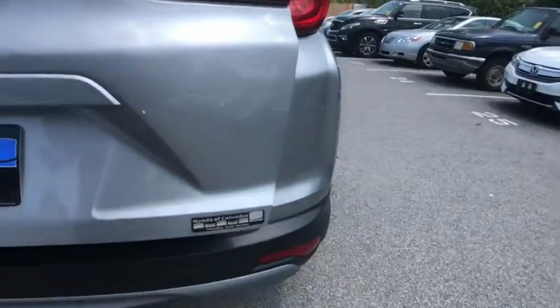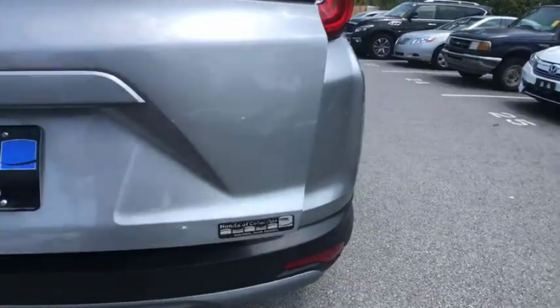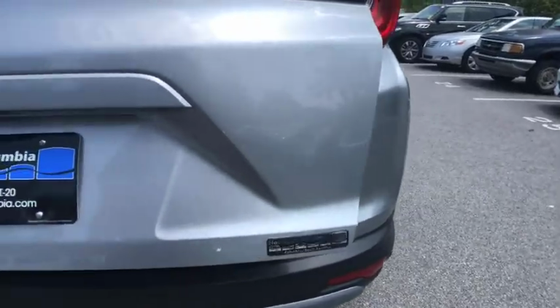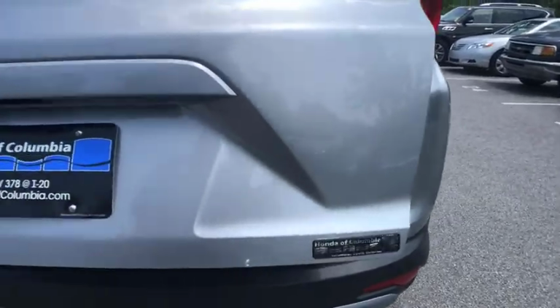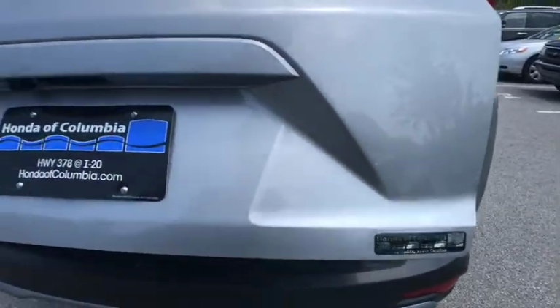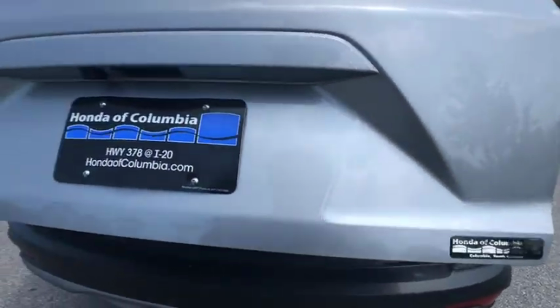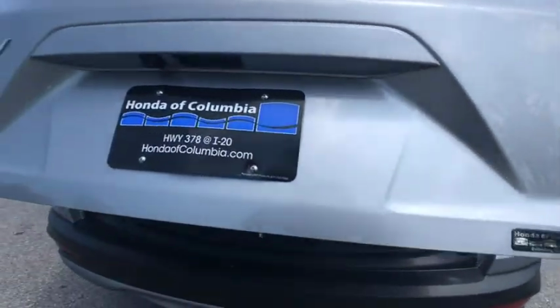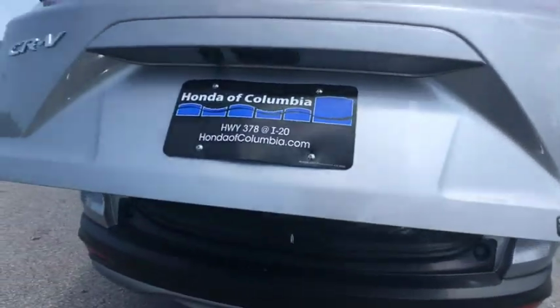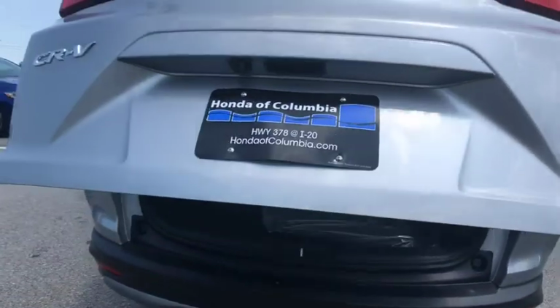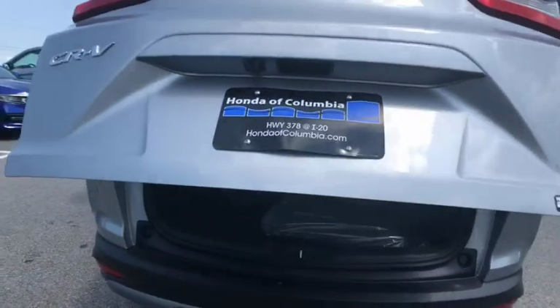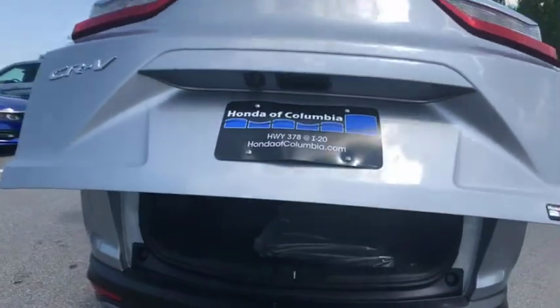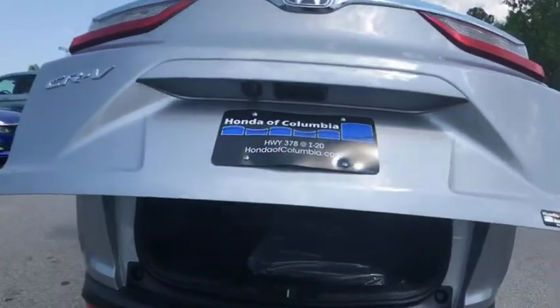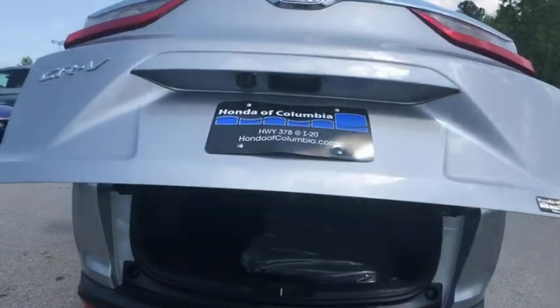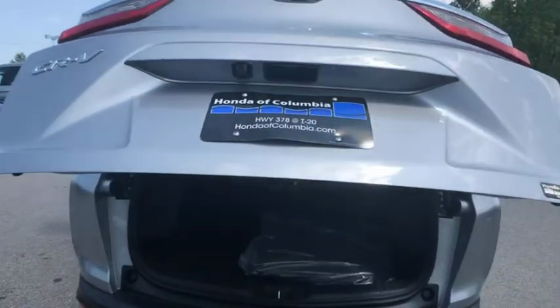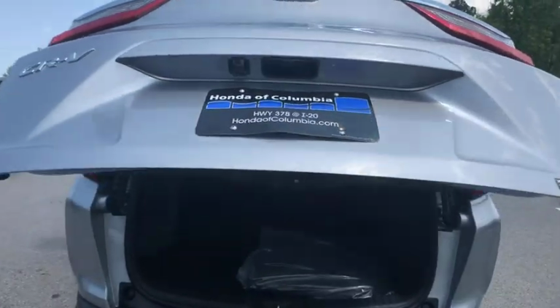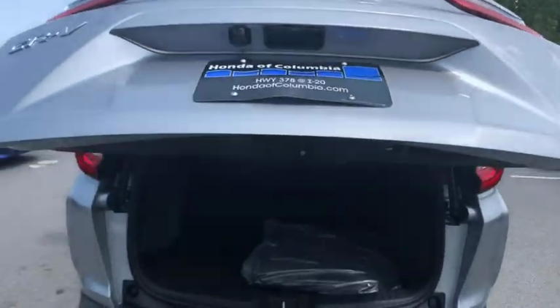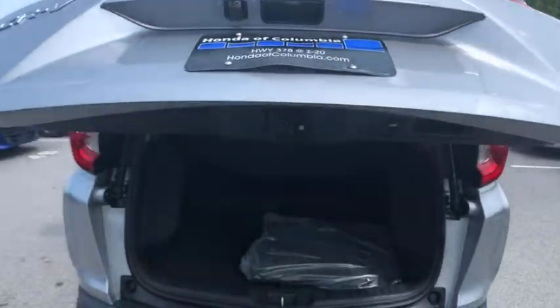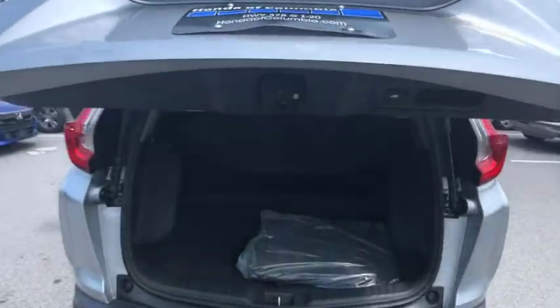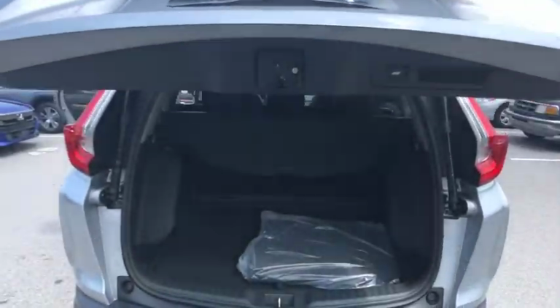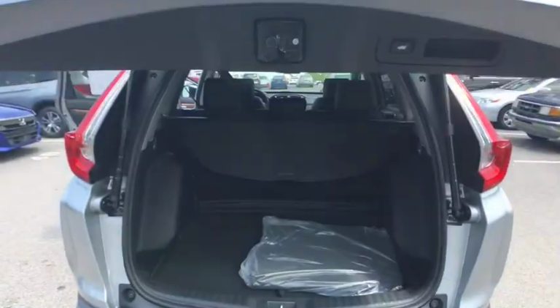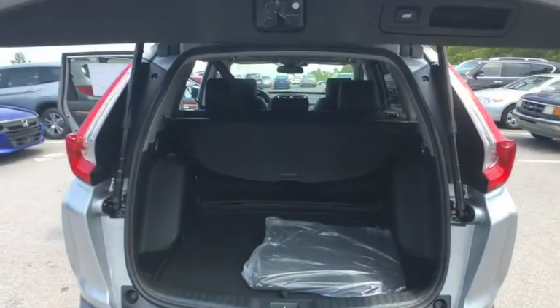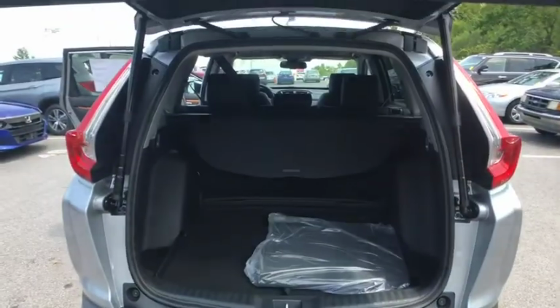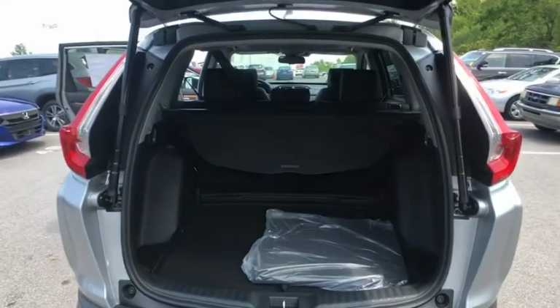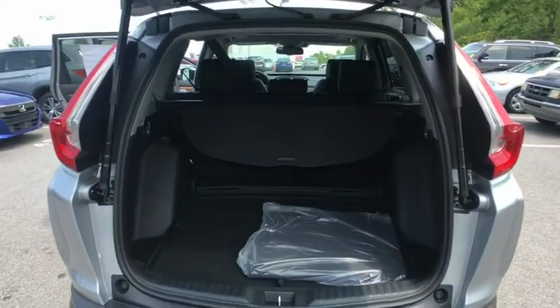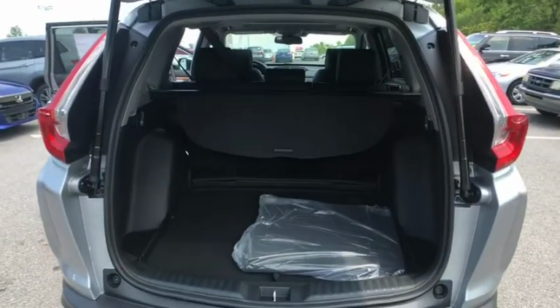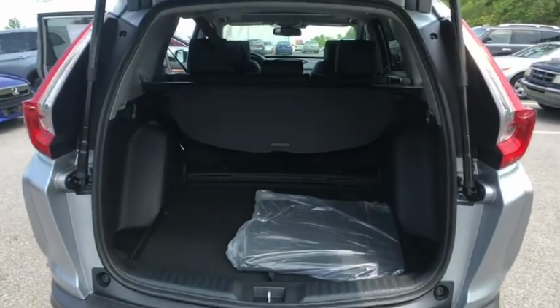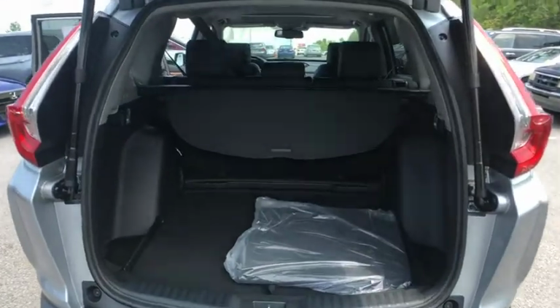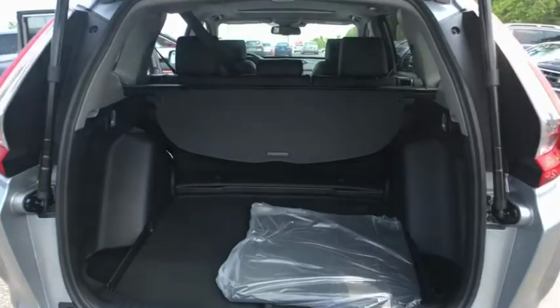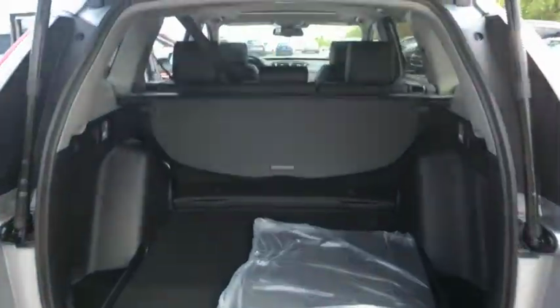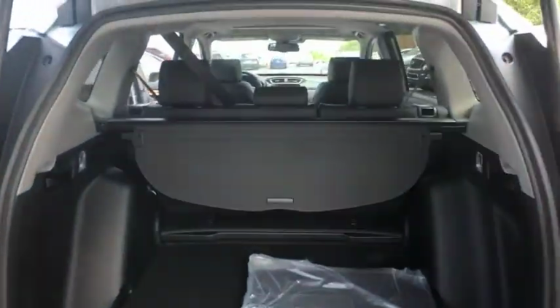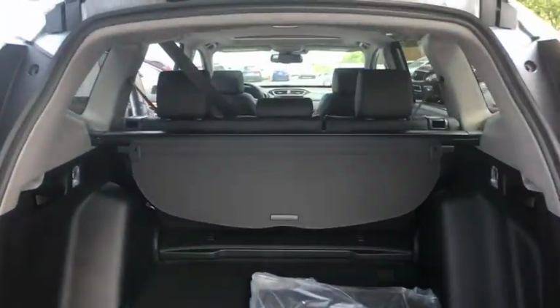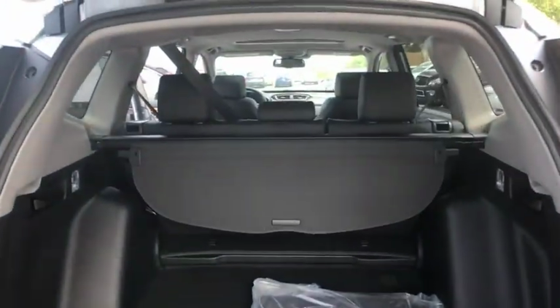Security system, rear window defroster, brake assist, leather seats, tachometer, panic alarm.